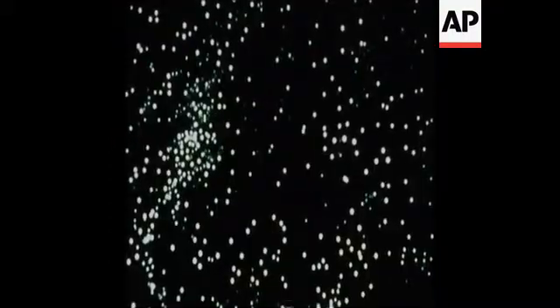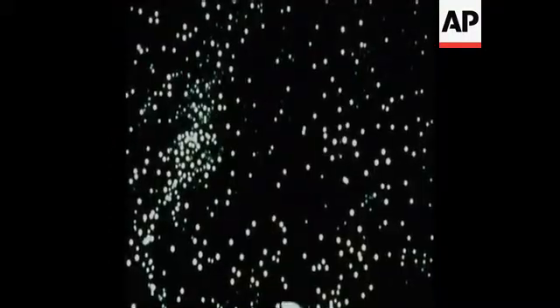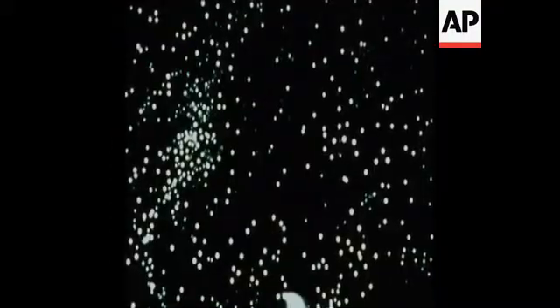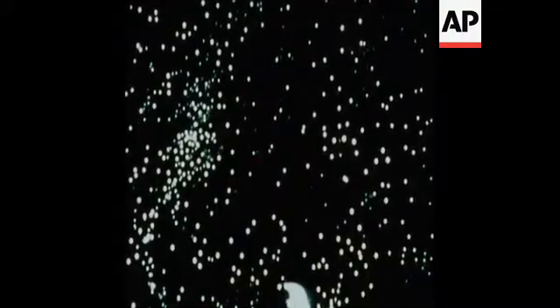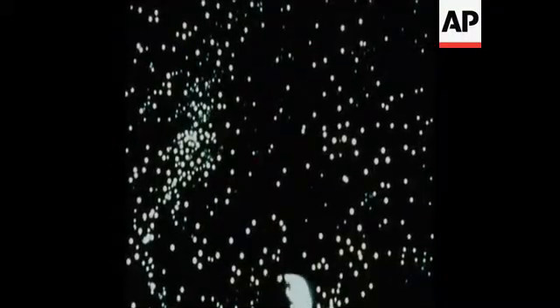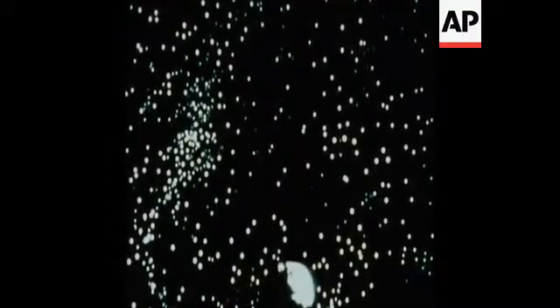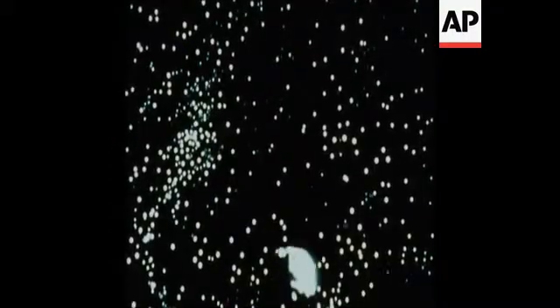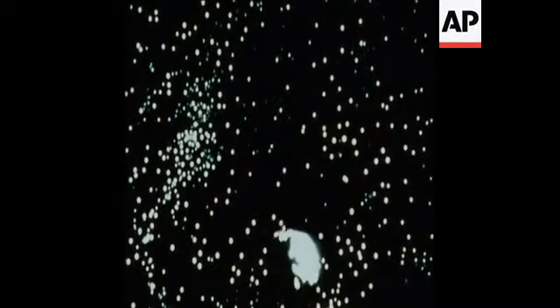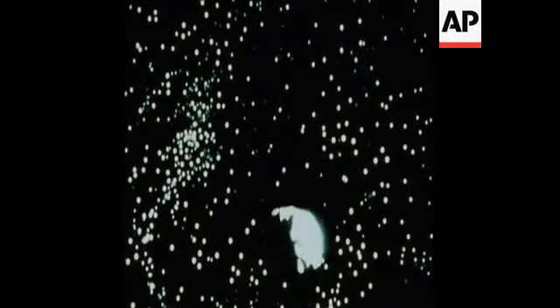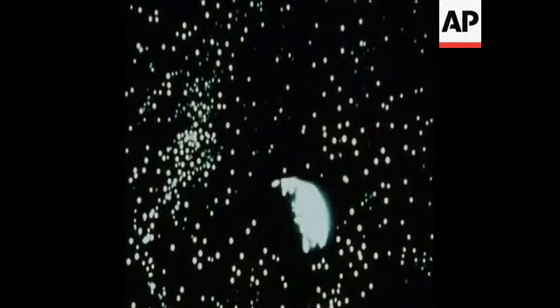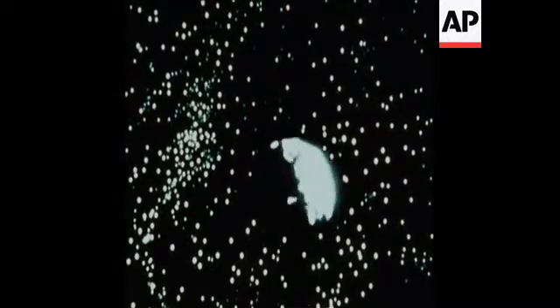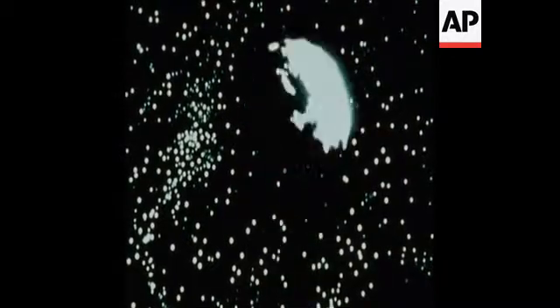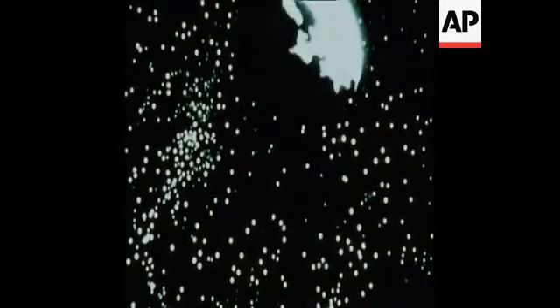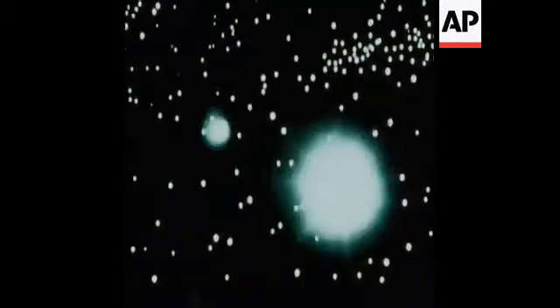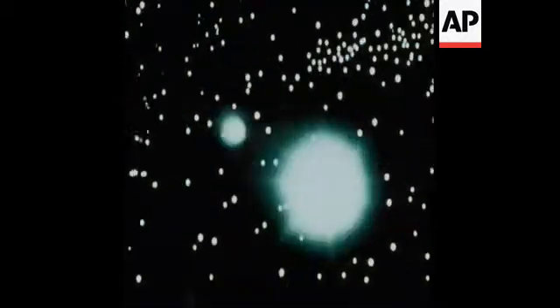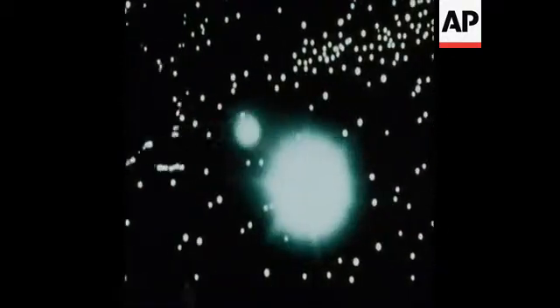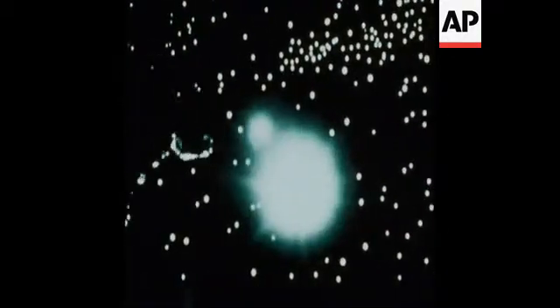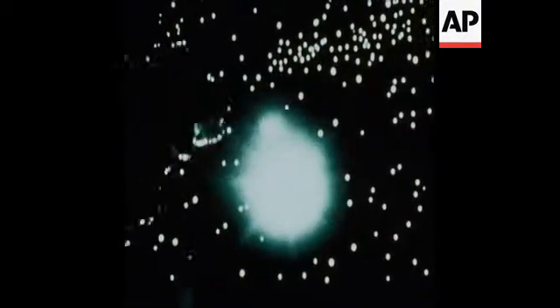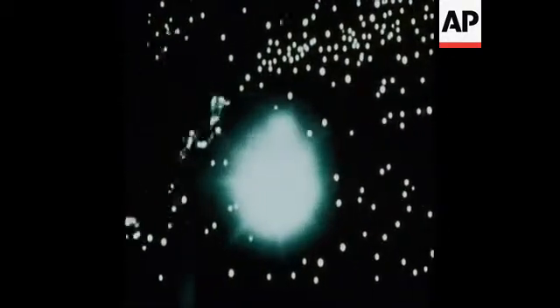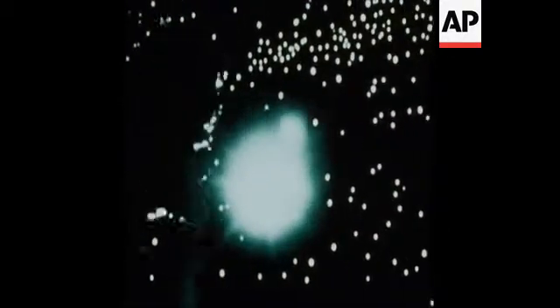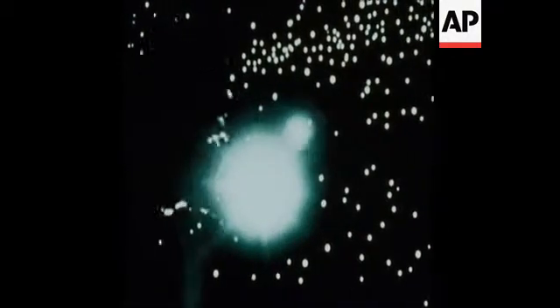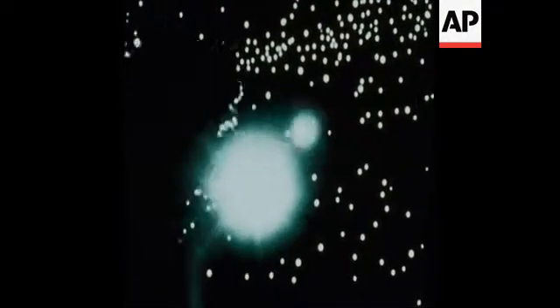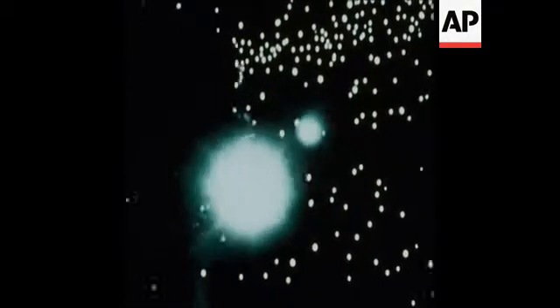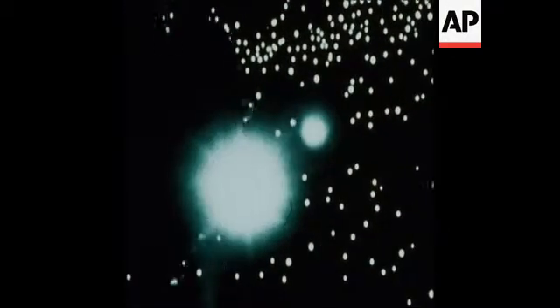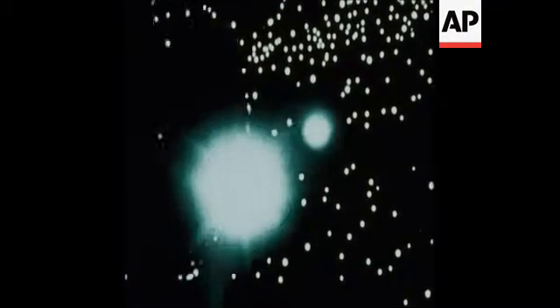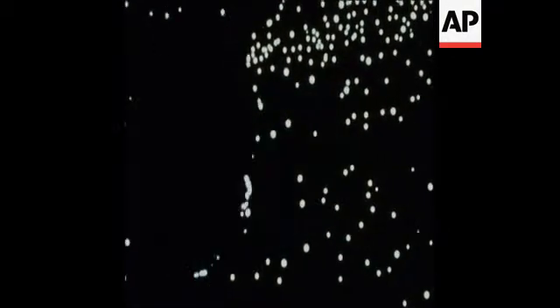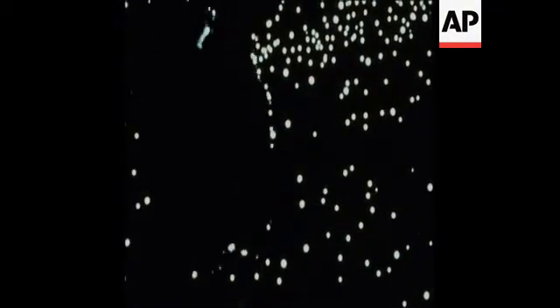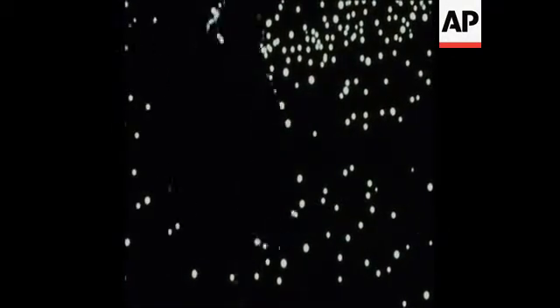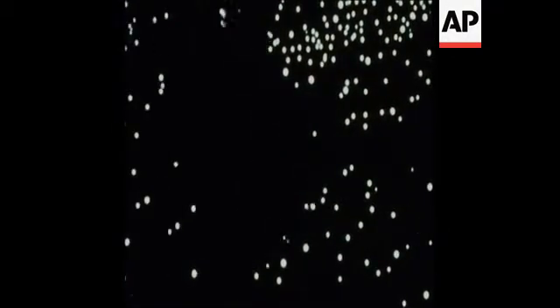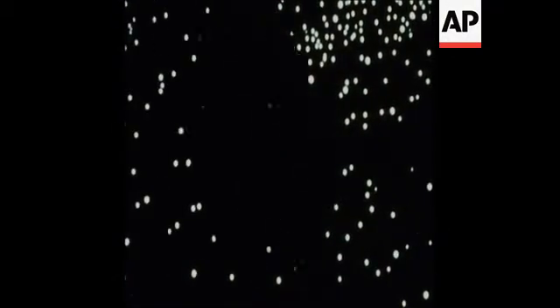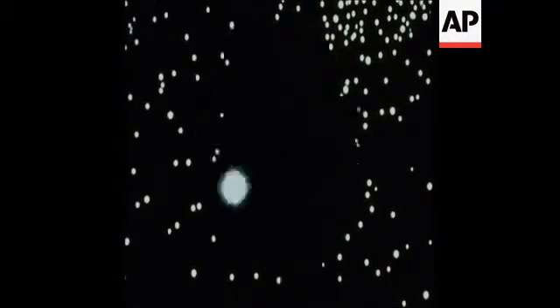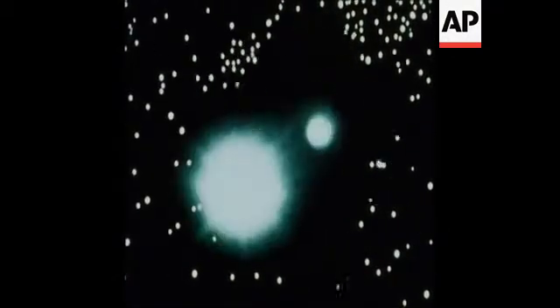This is man's first attempt at crossing through the dangerous asteroid belt that circles the Sun between the orbits of Mars and Jupiter.